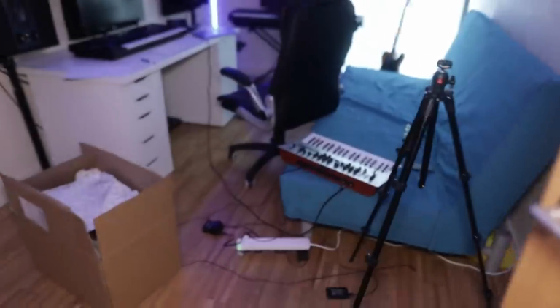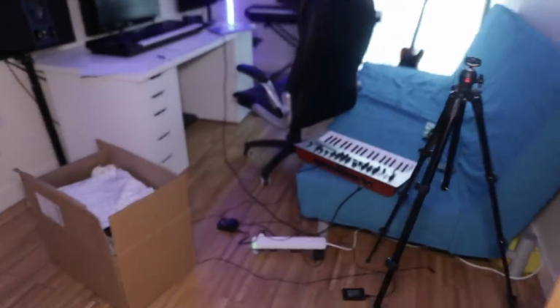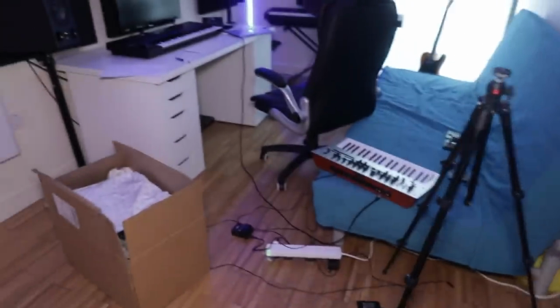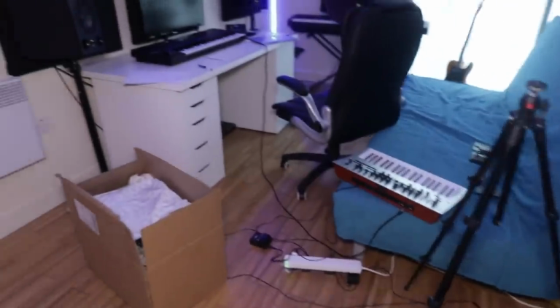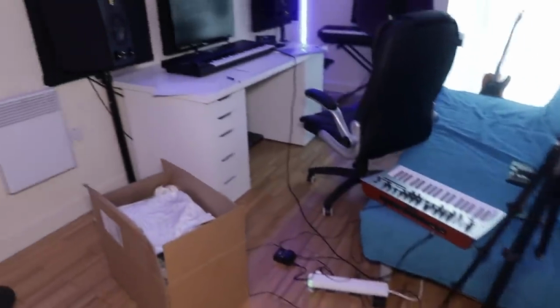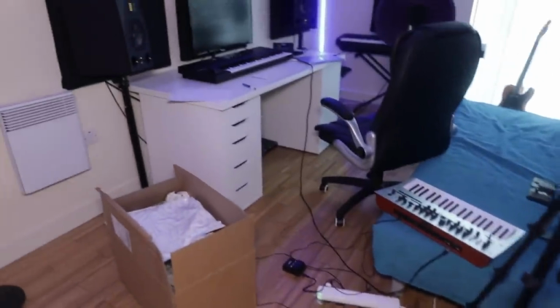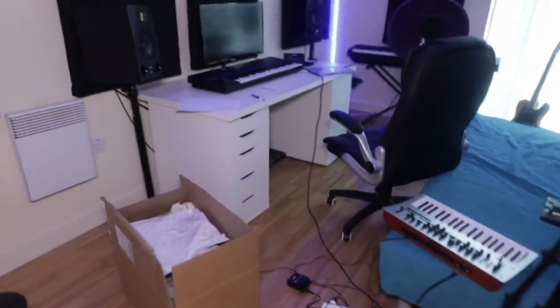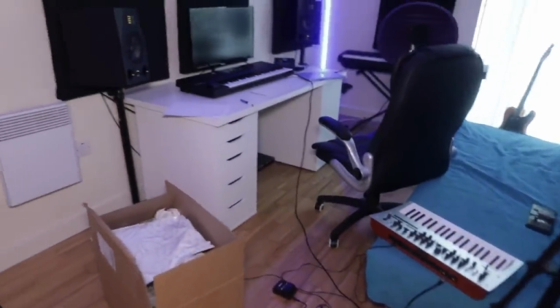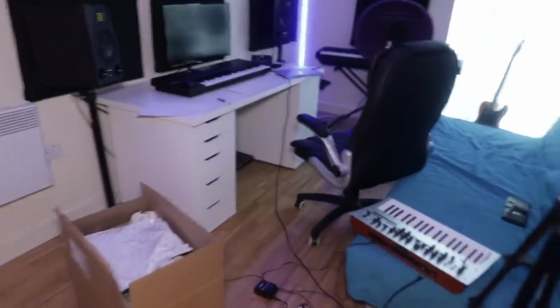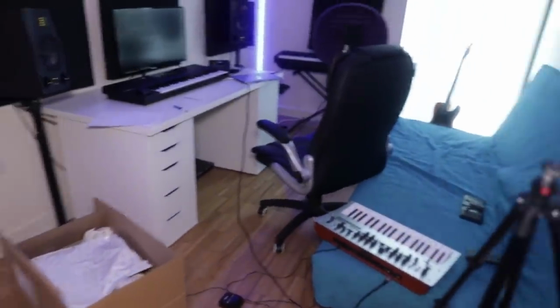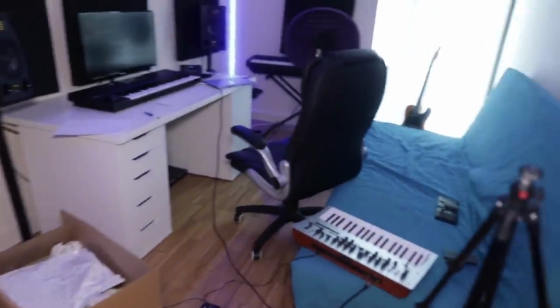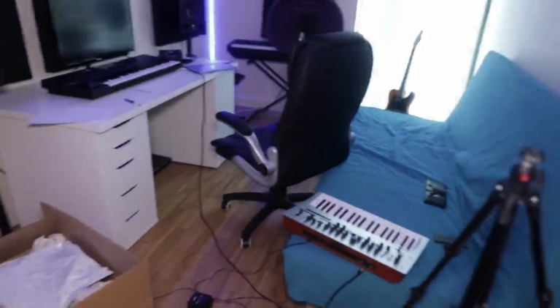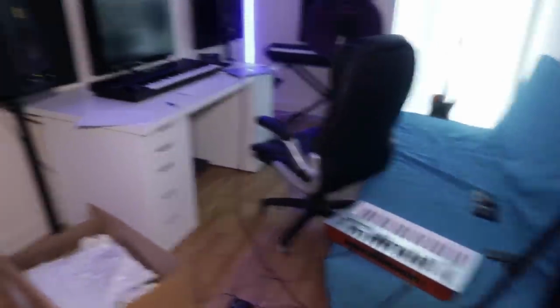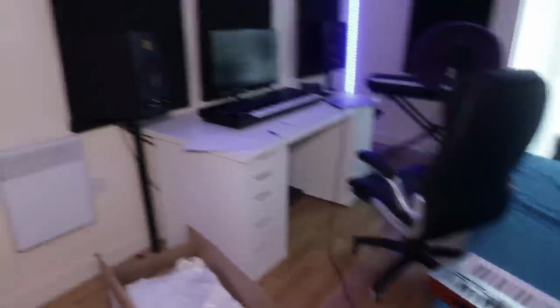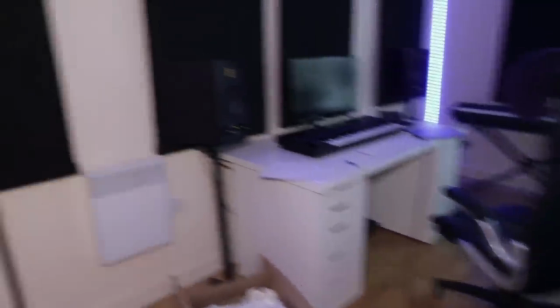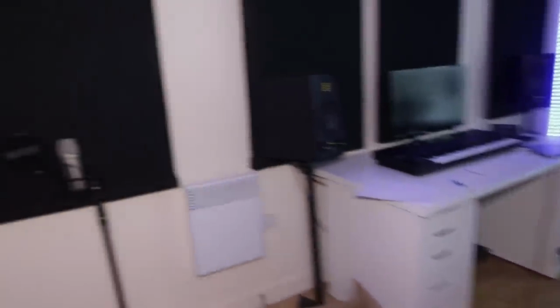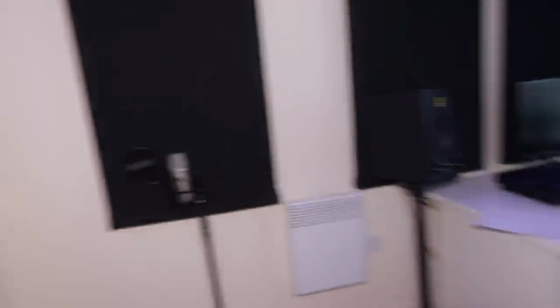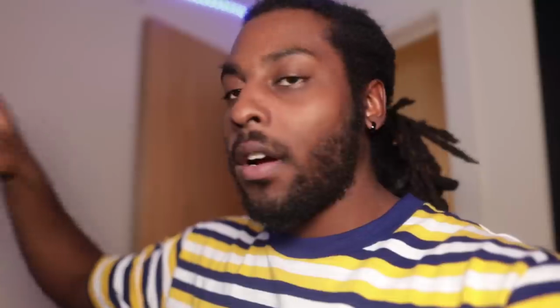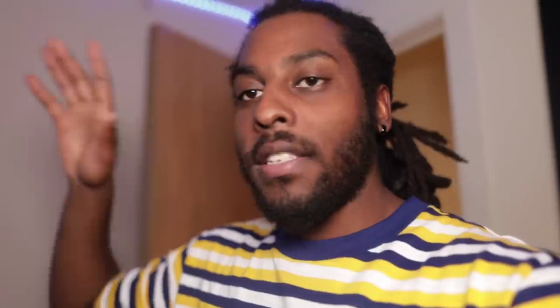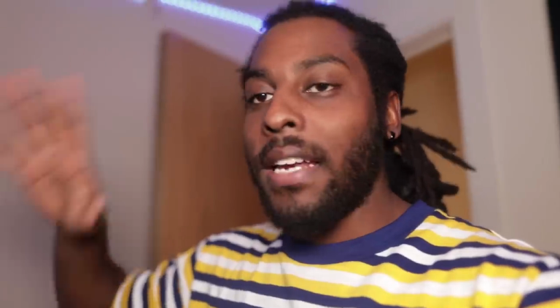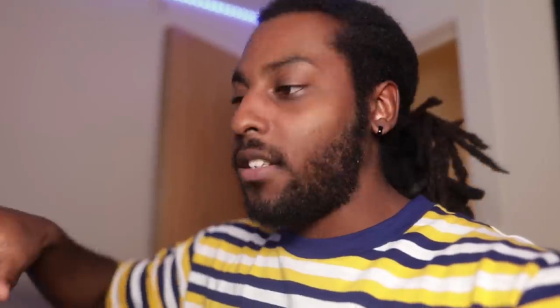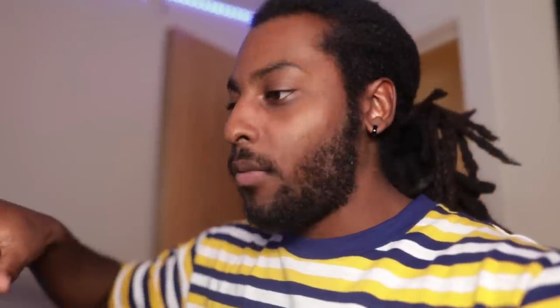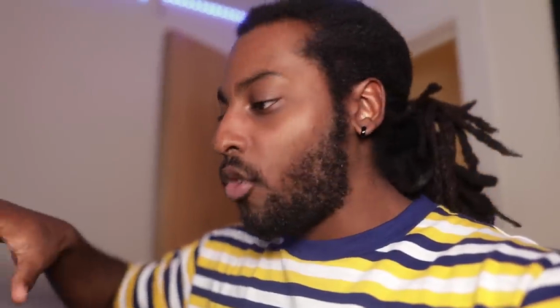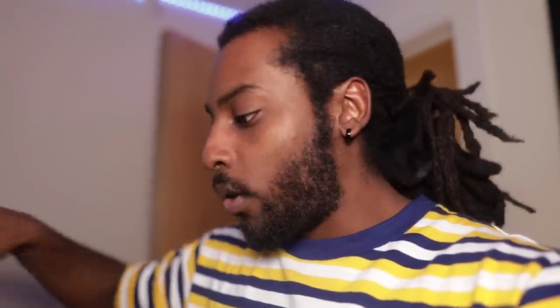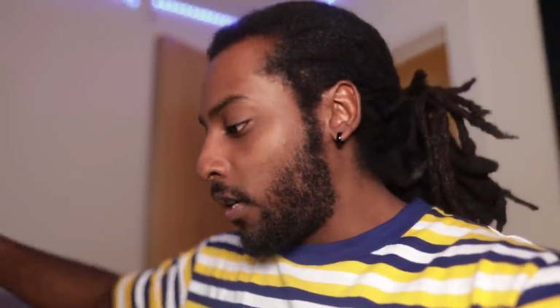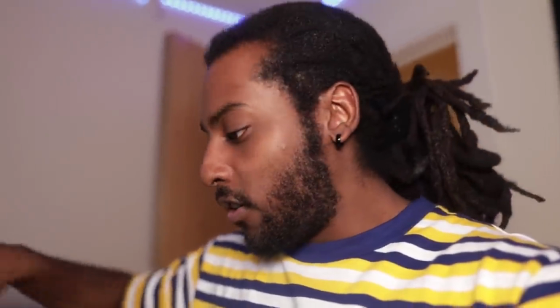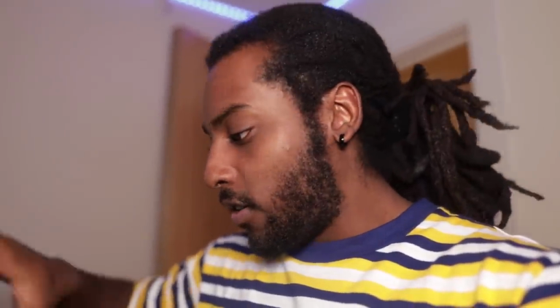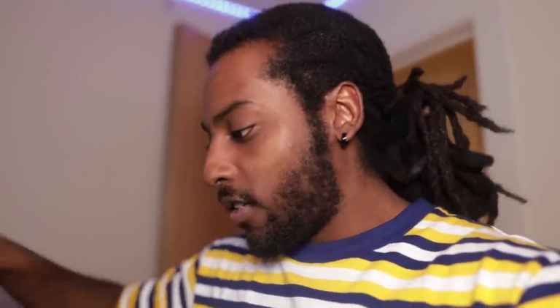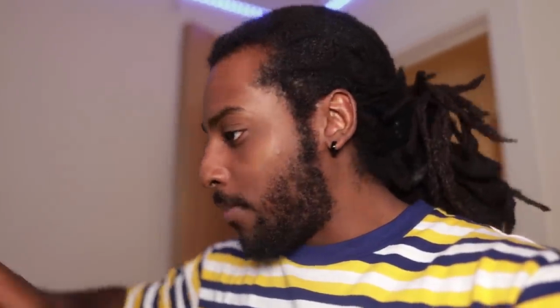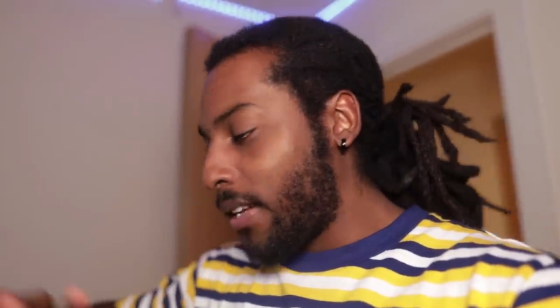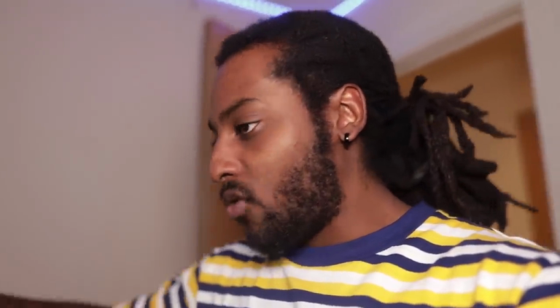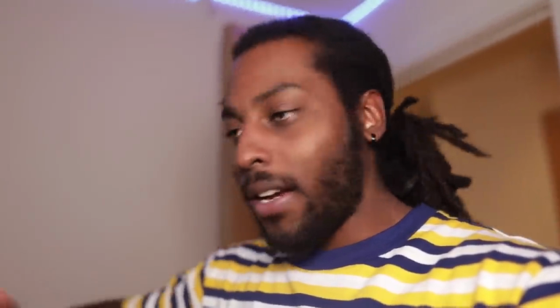Alright, this place is a complete mess. I'm going to tidy this up real quickly.